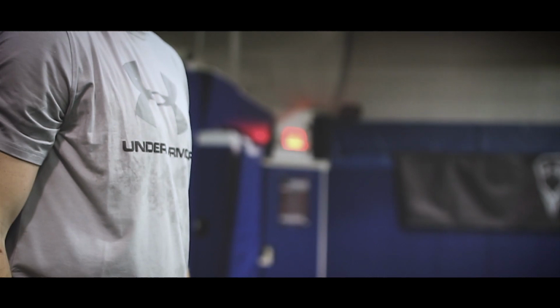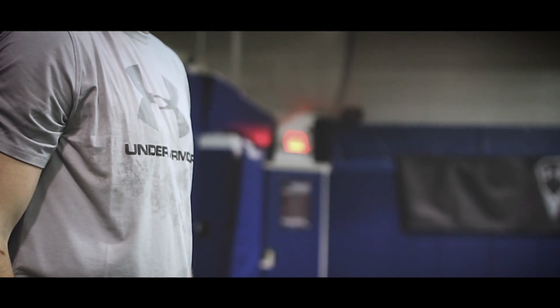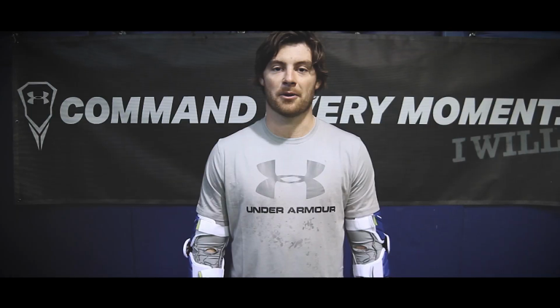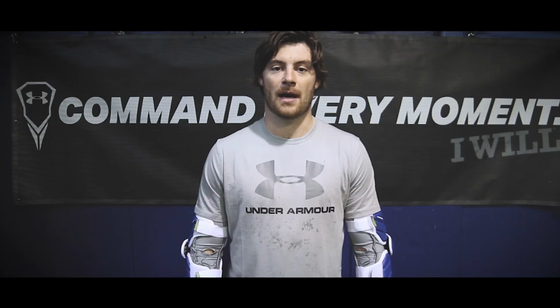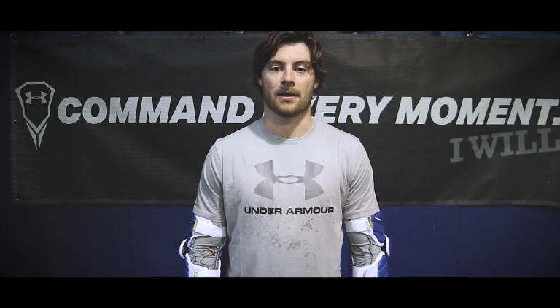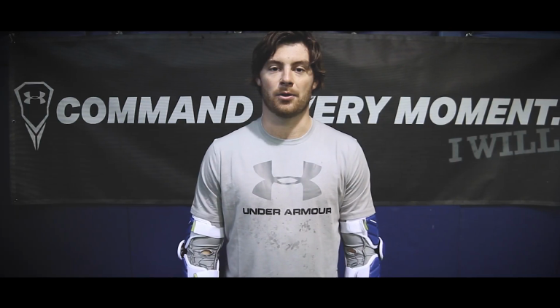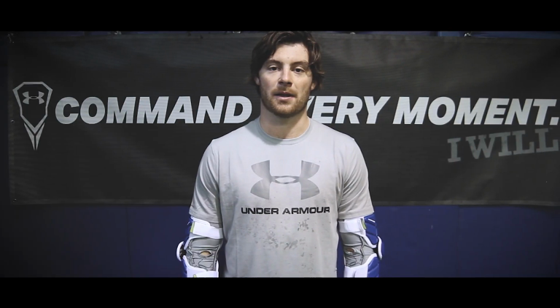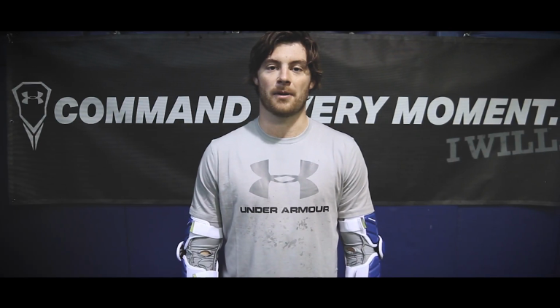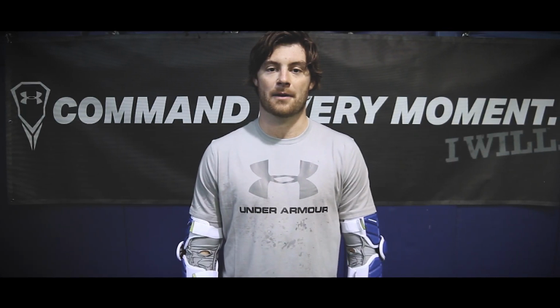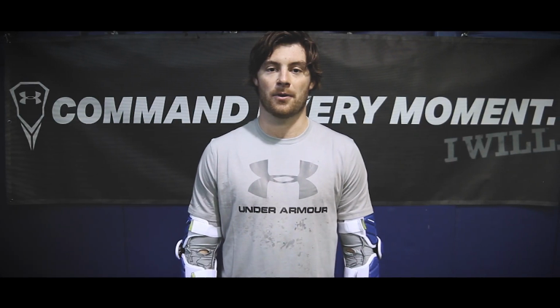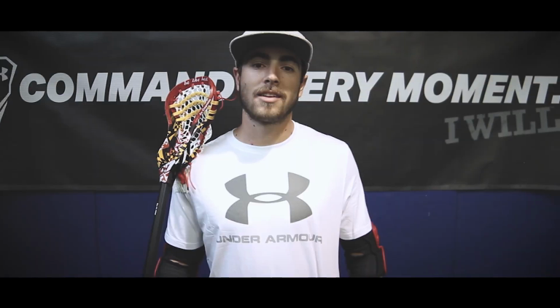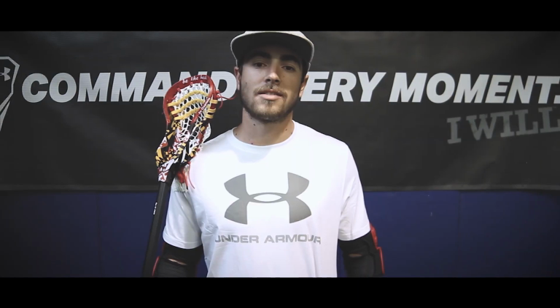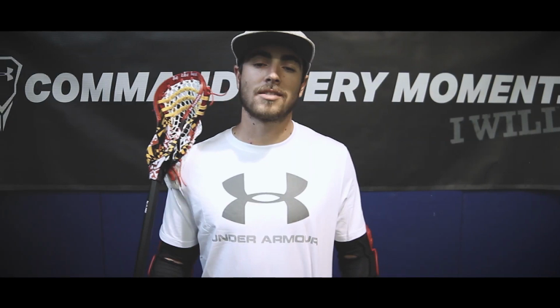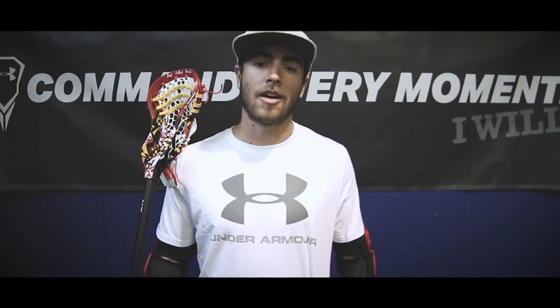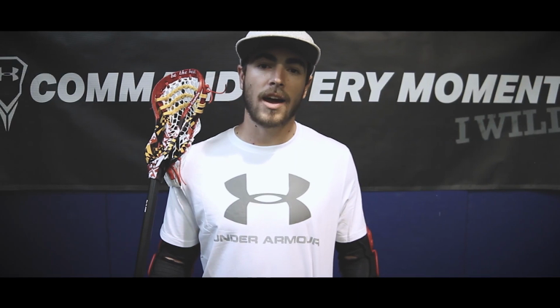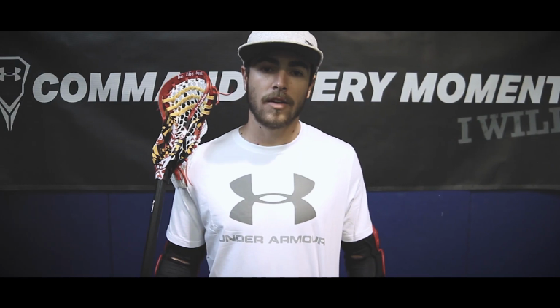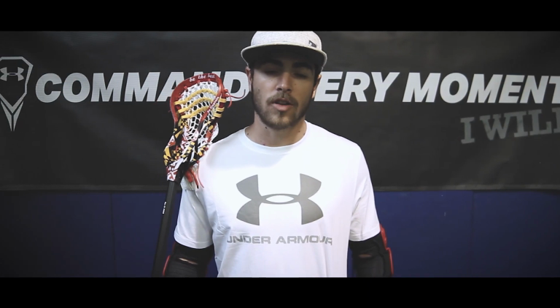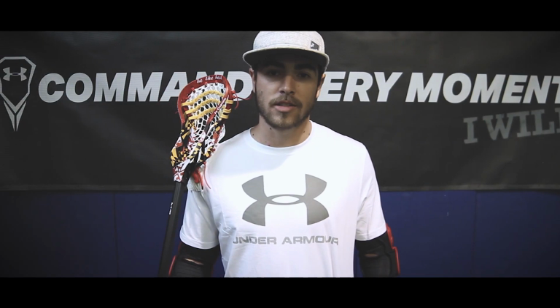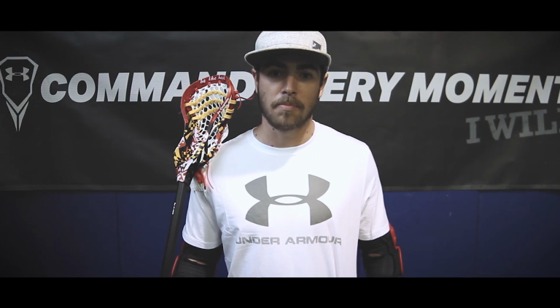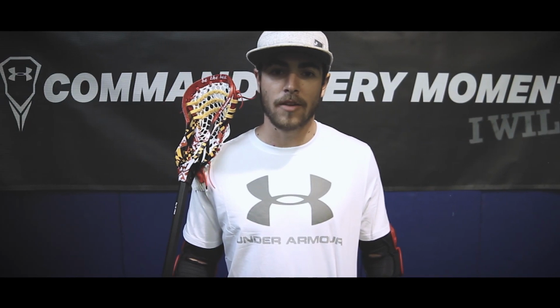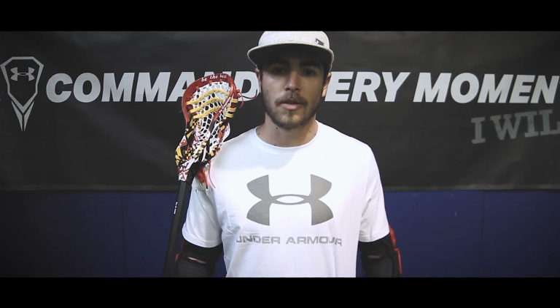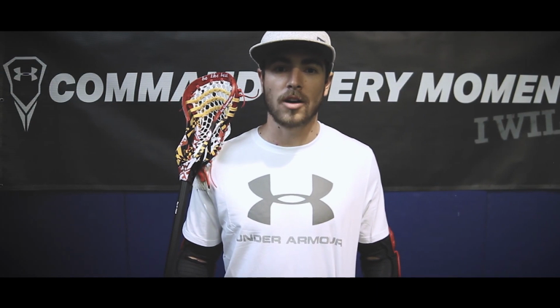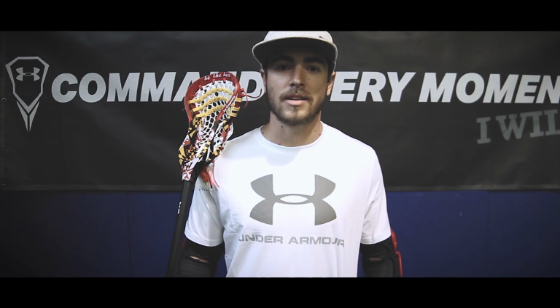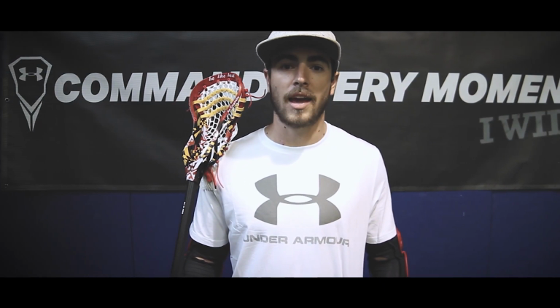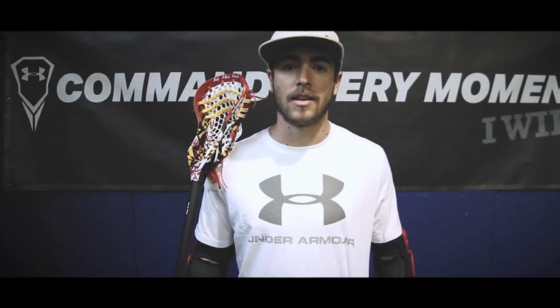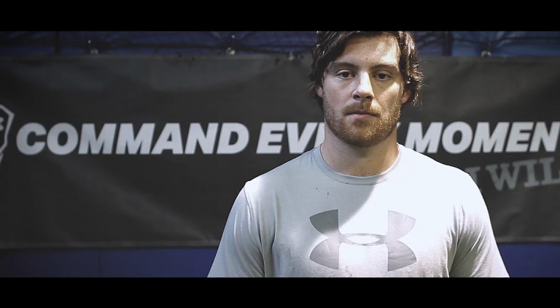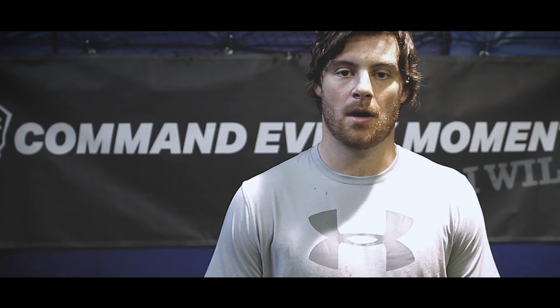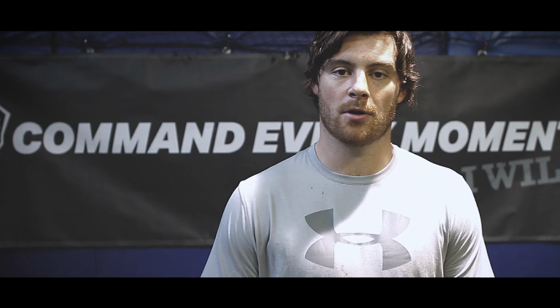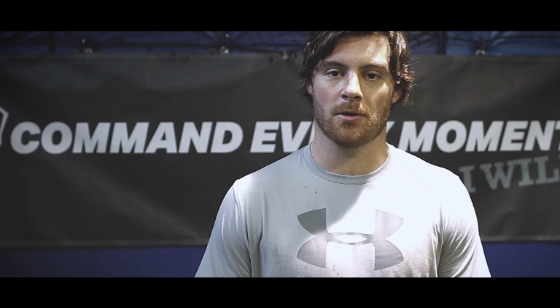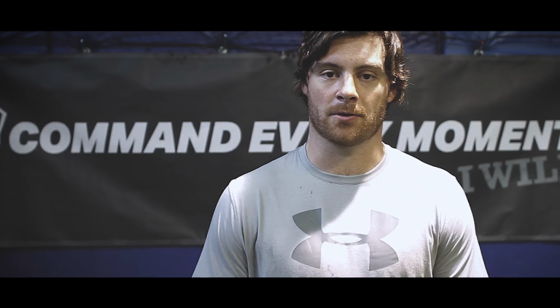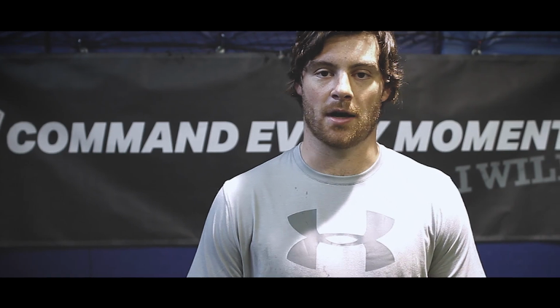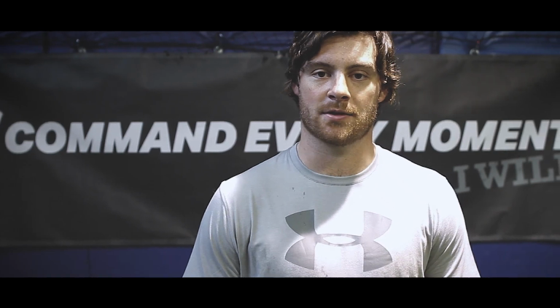Kevin Crowley, New England Black Wolves. This is Scott Ratliff, long stick midi for the Boston Cannons. Under Armour lacrosse — command every moment.